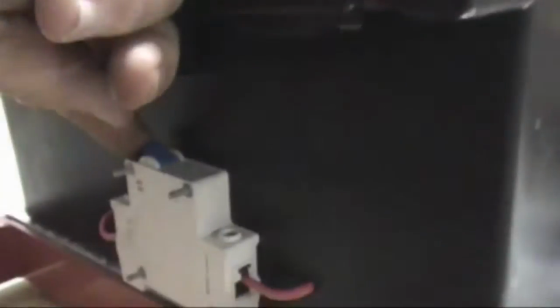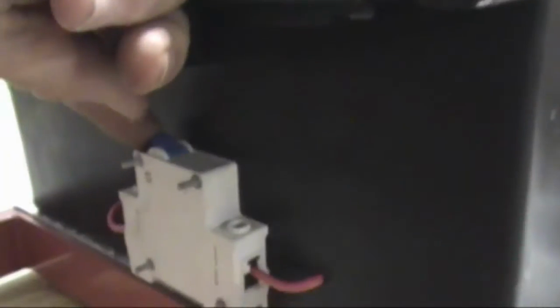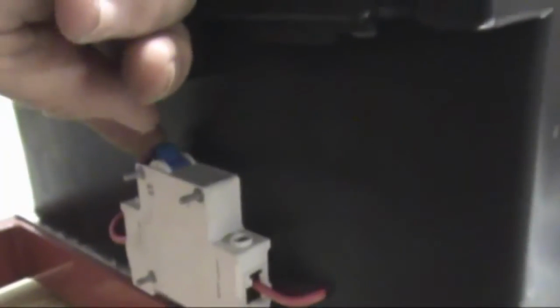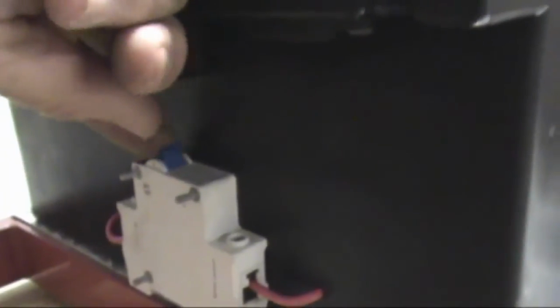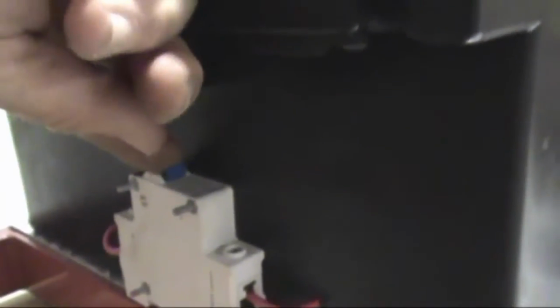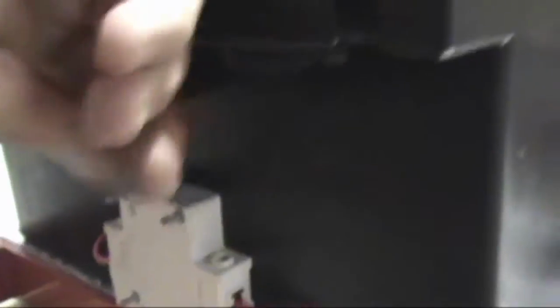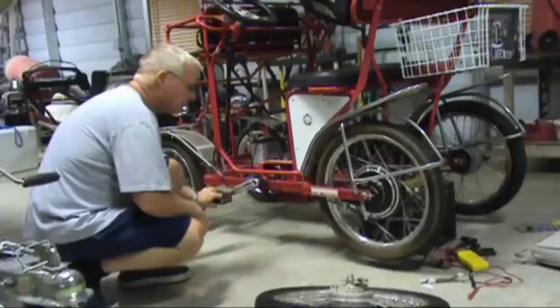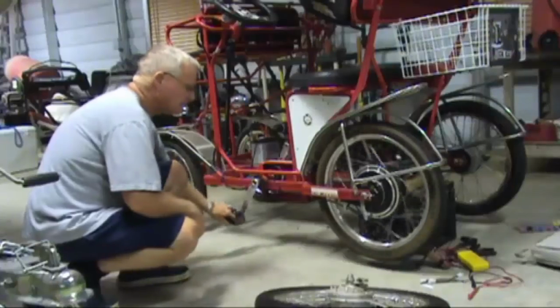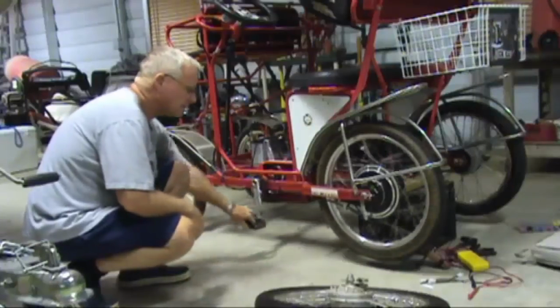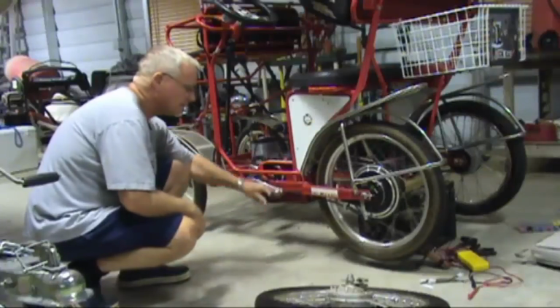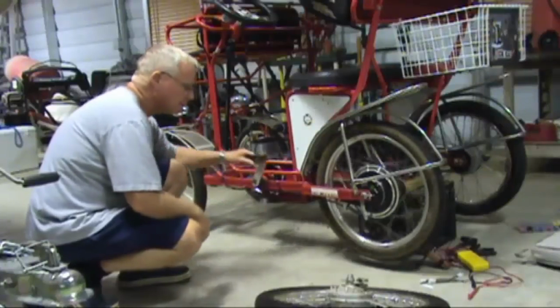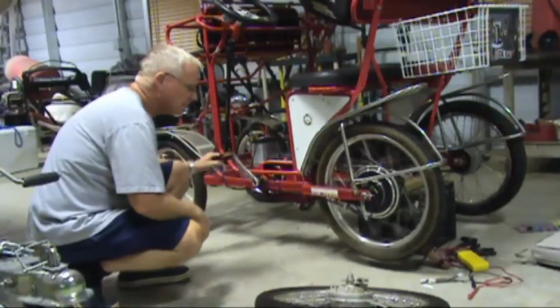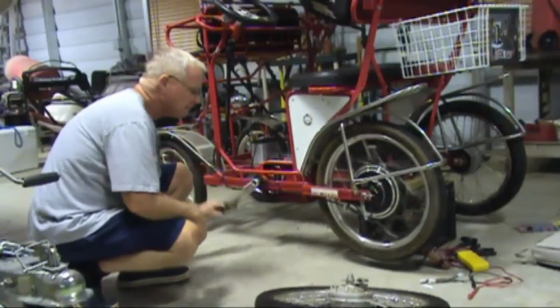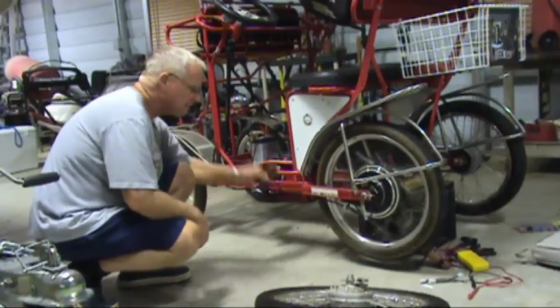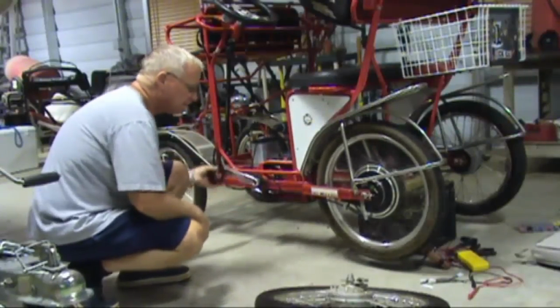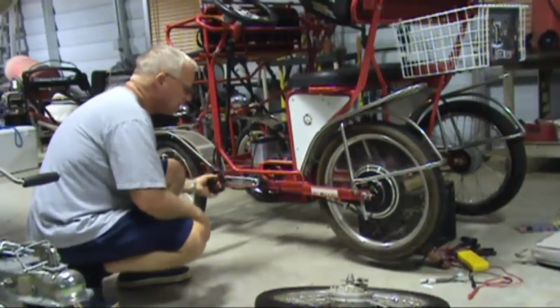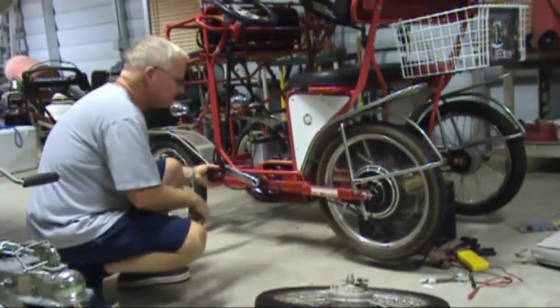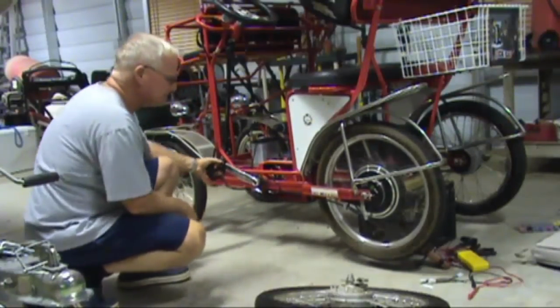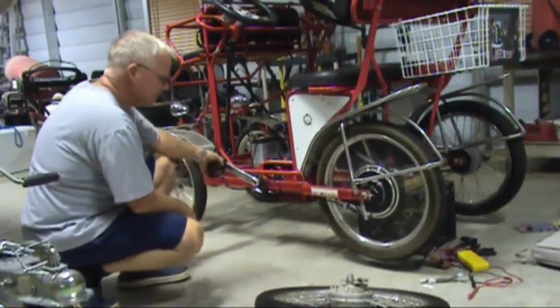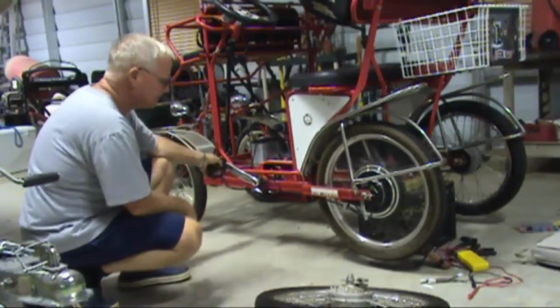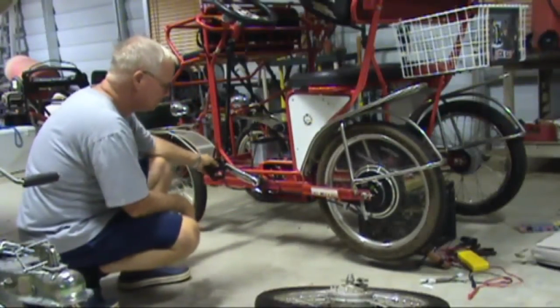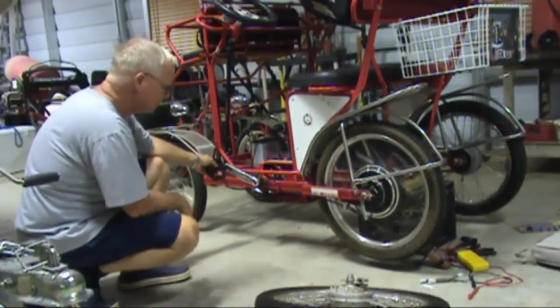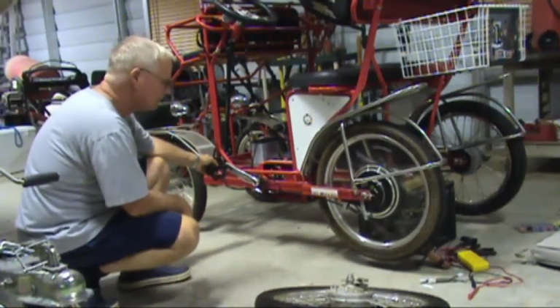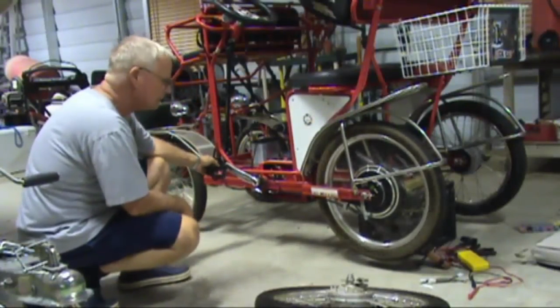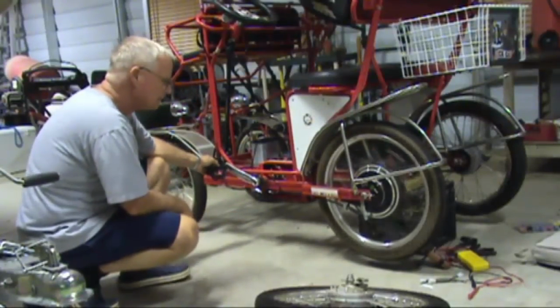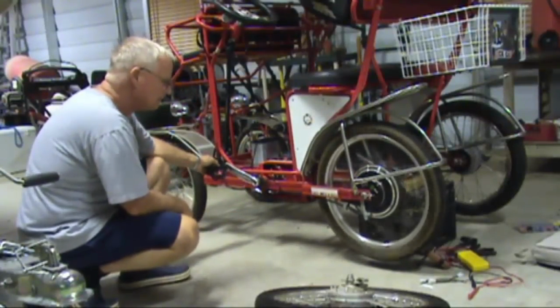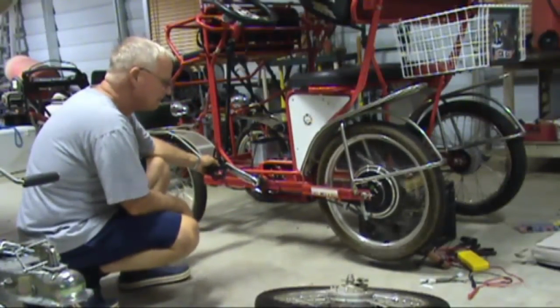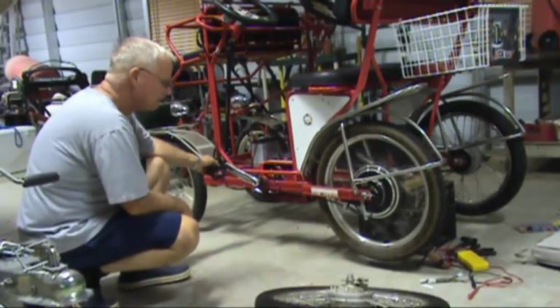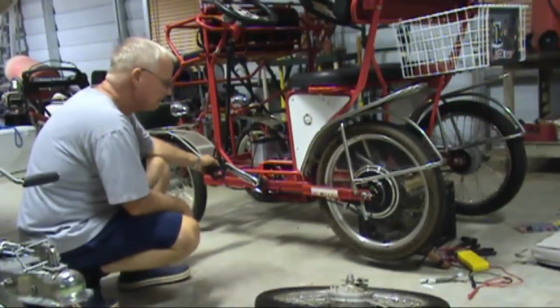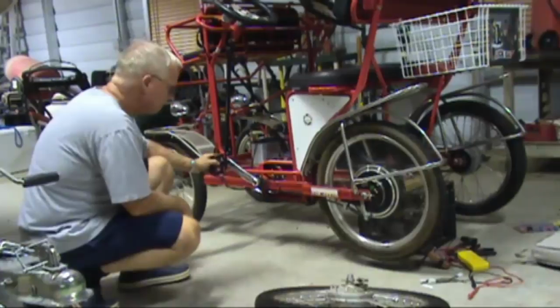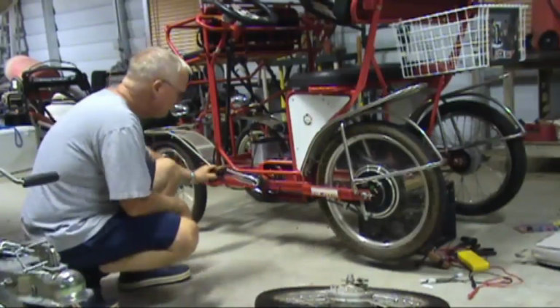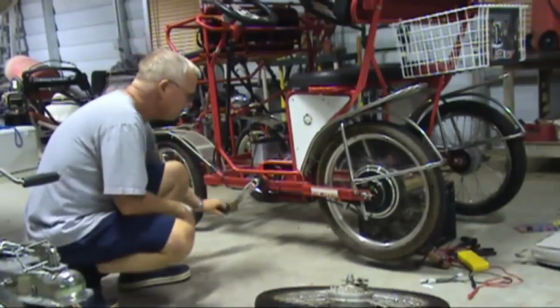Connect battery power to the Surrey. Turn the breaker to the on position and turn the pedal — the rear wheel should power on and operate.